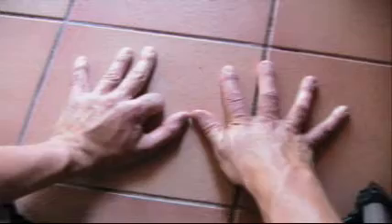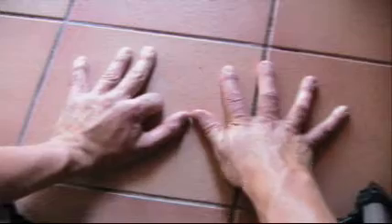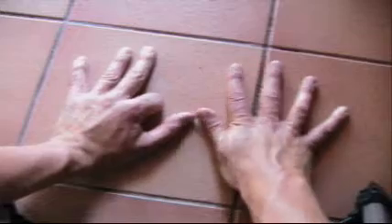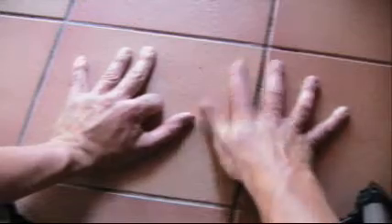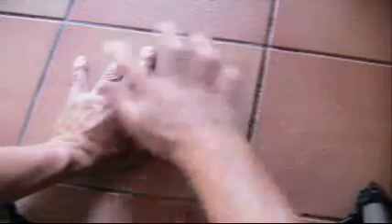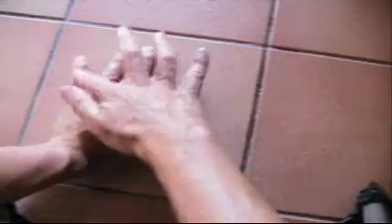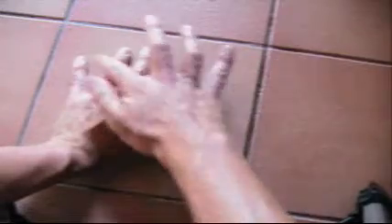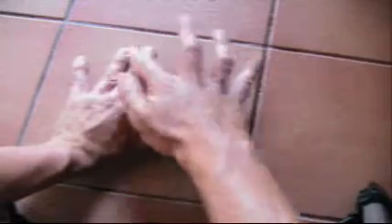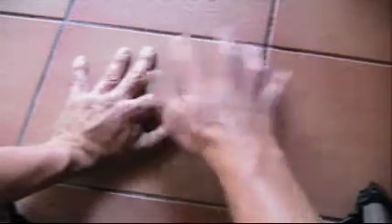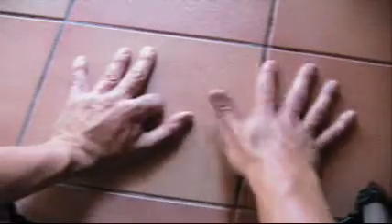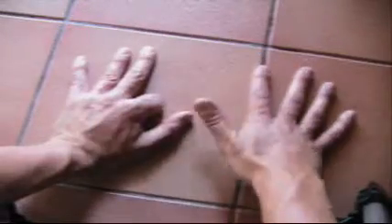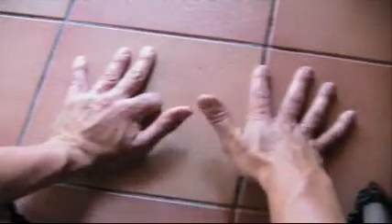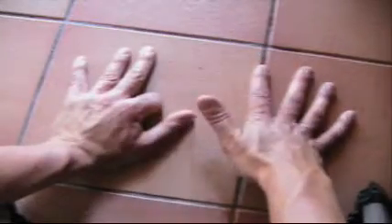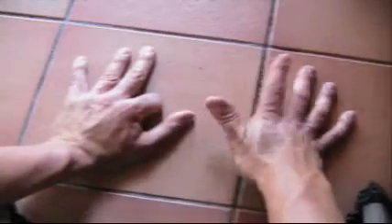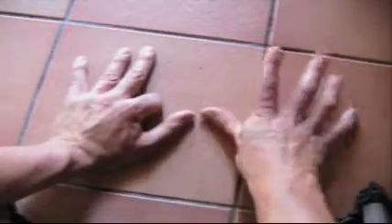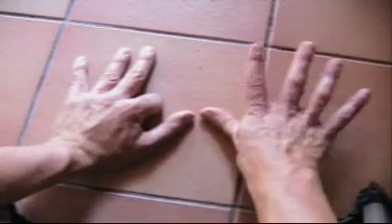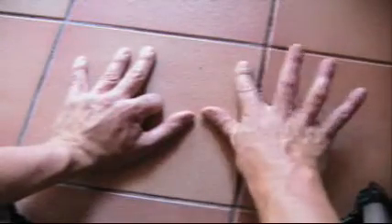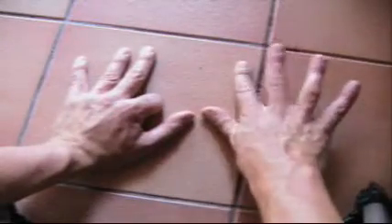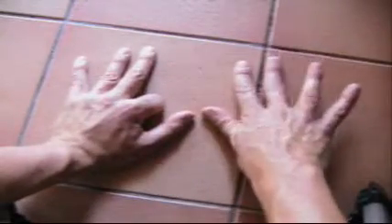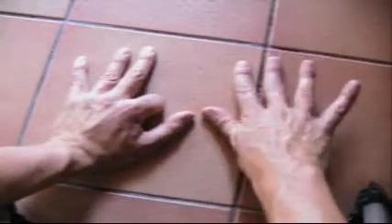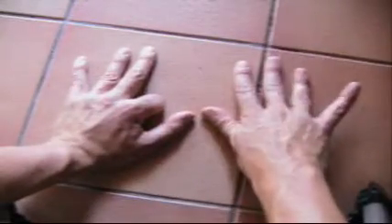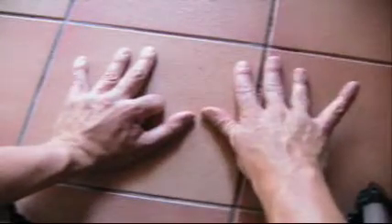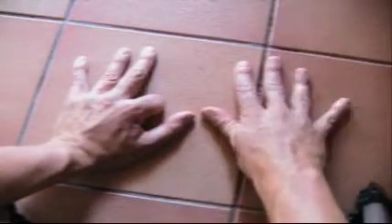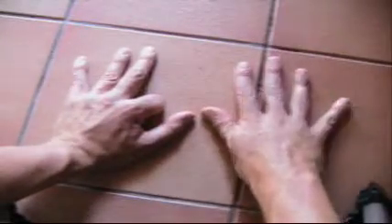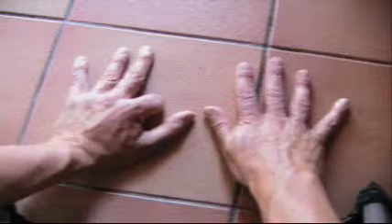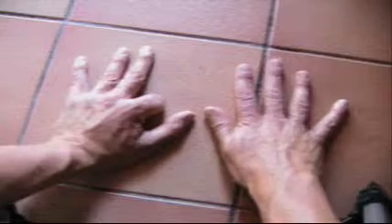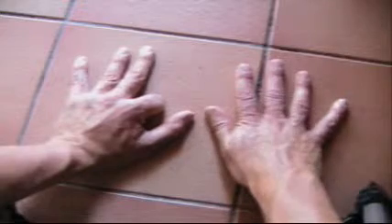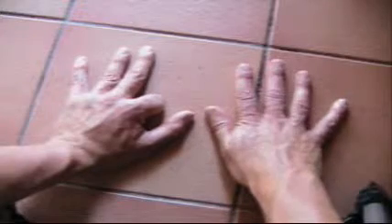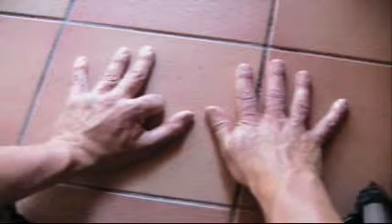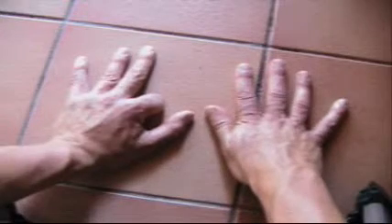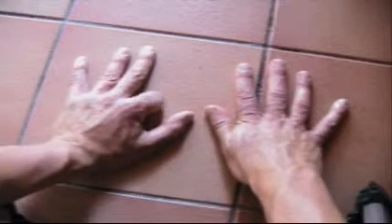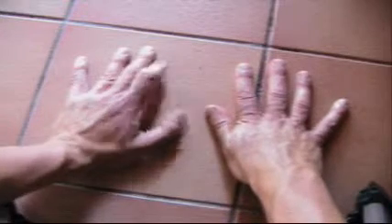4 9's. 10, 20, 30, 31, 32, 33, 34, 35, 36. 4 9's are 36.